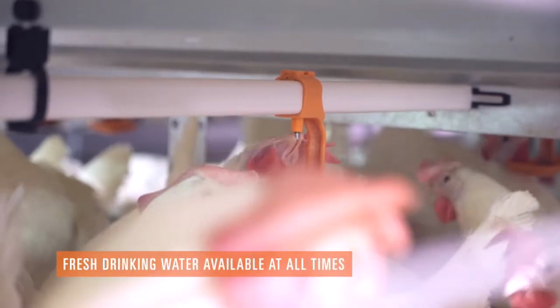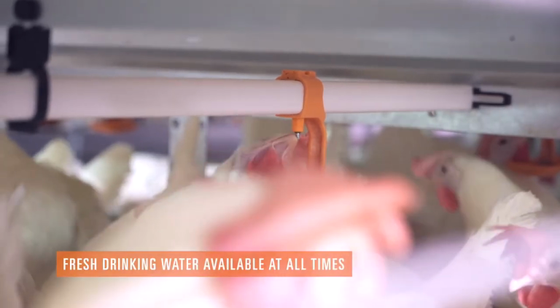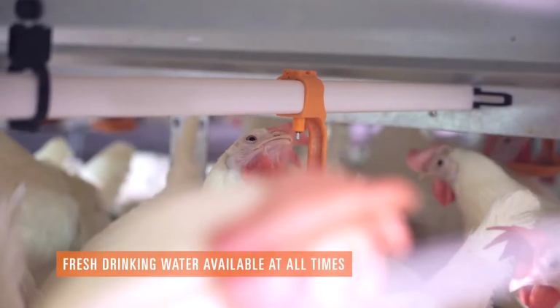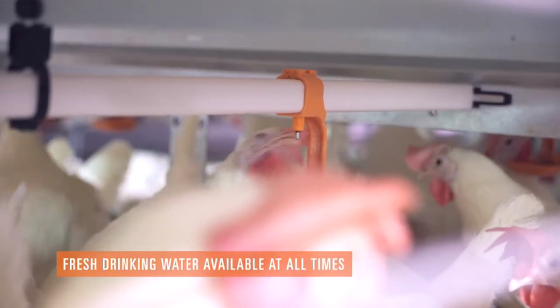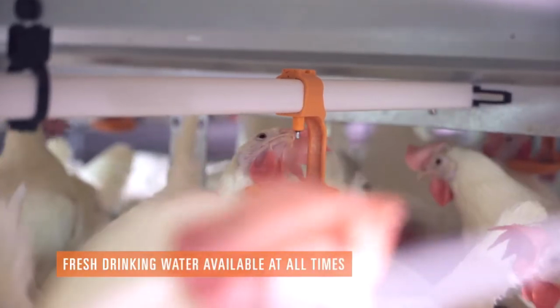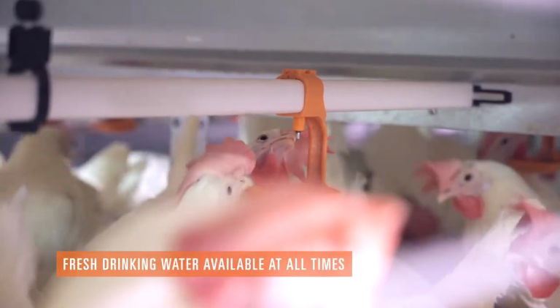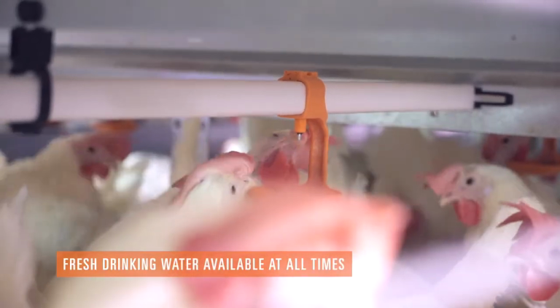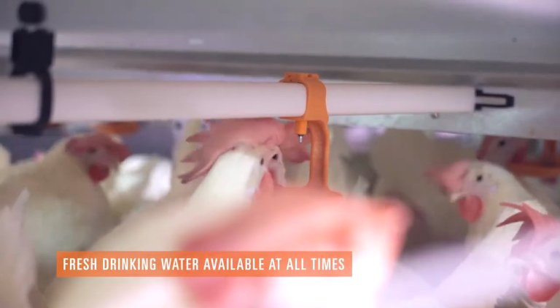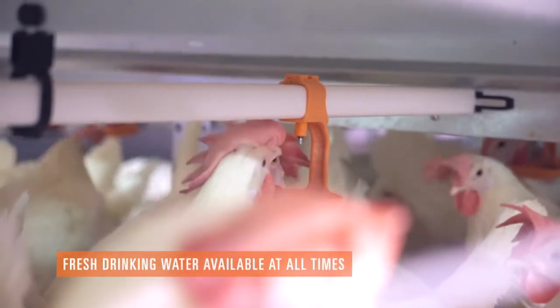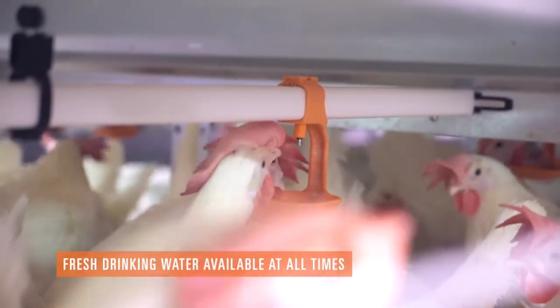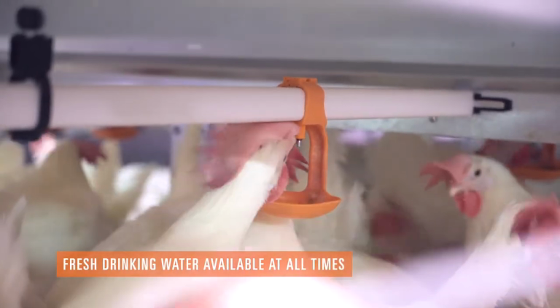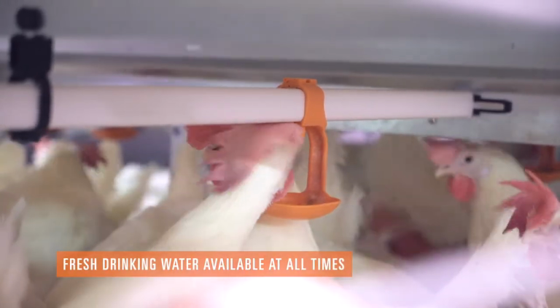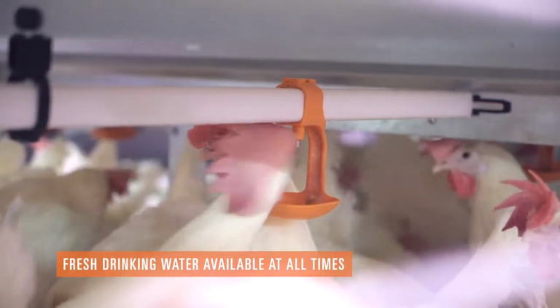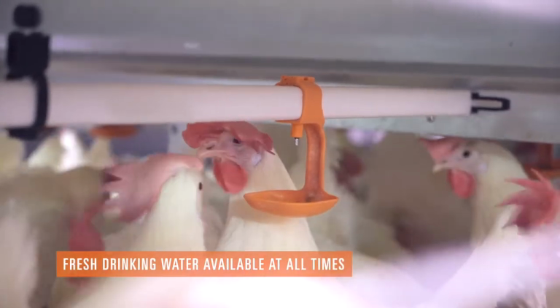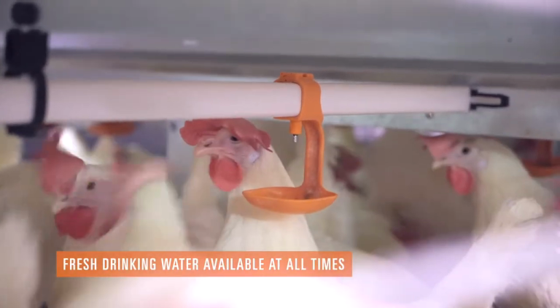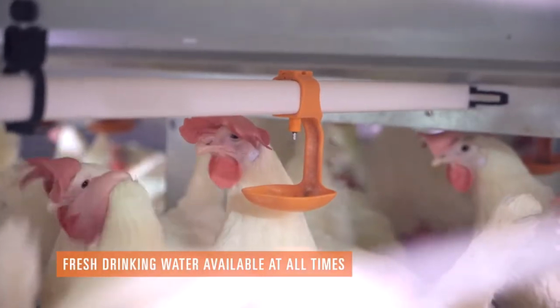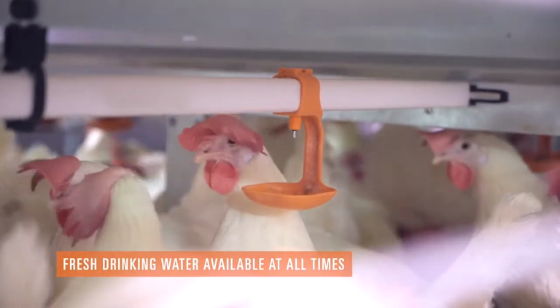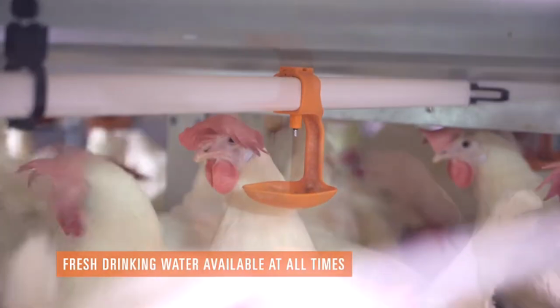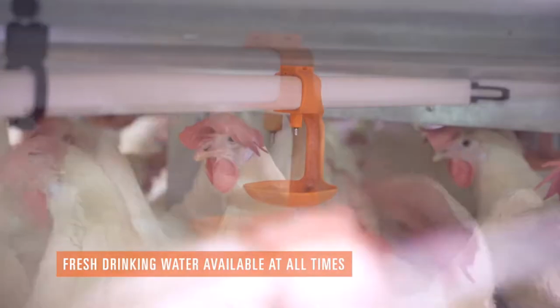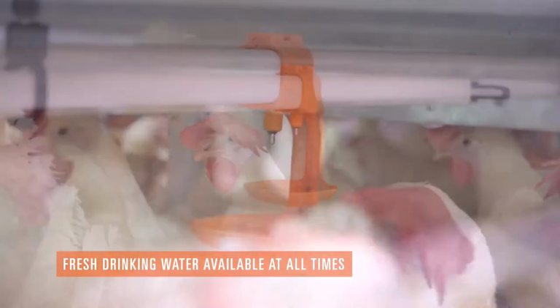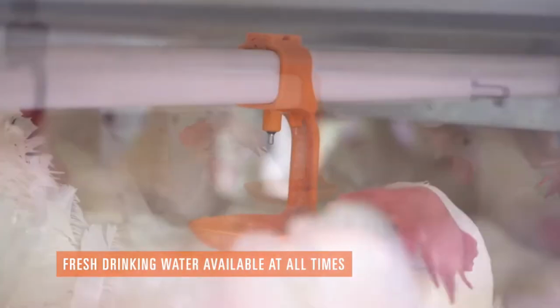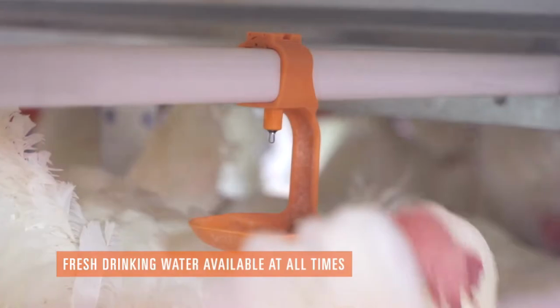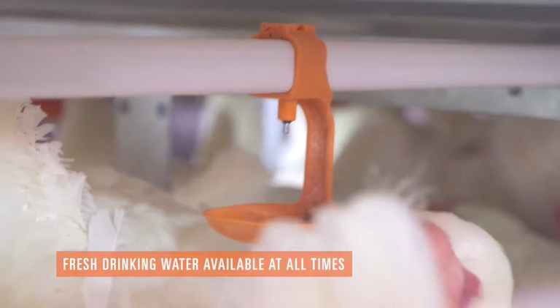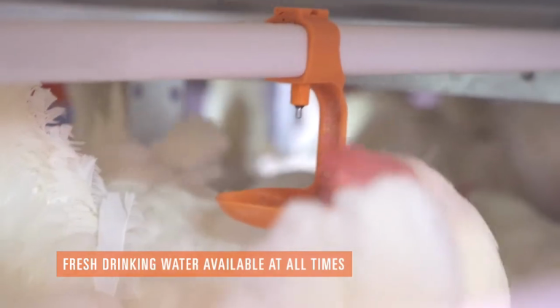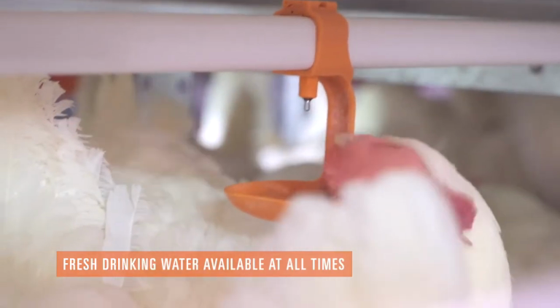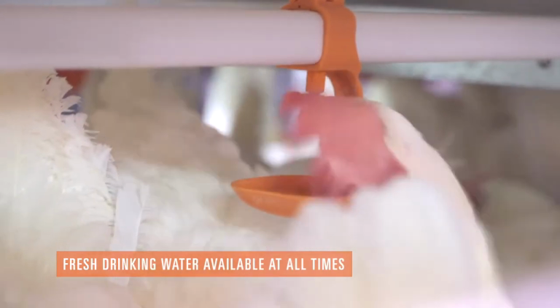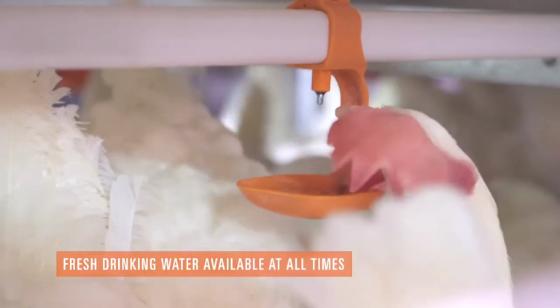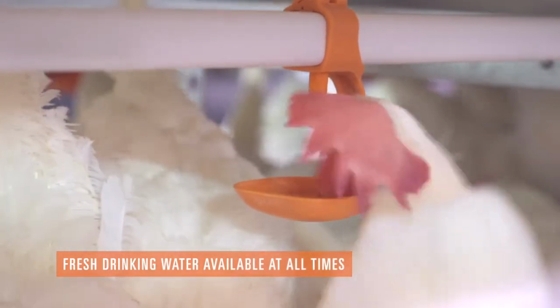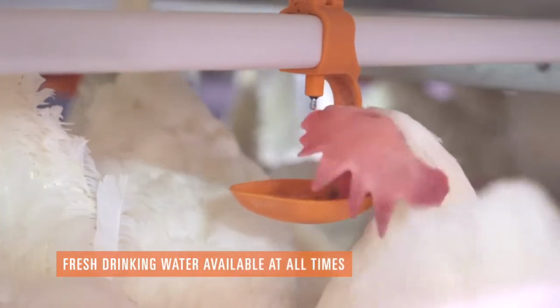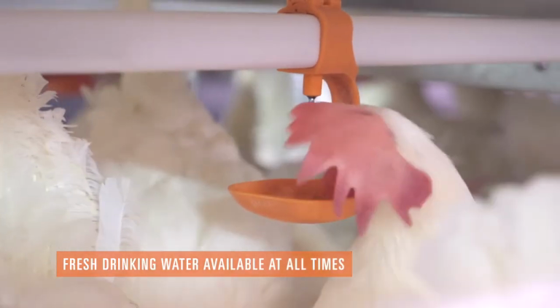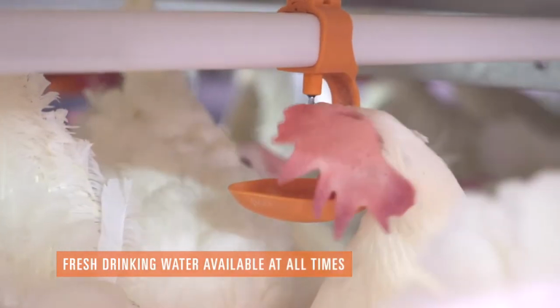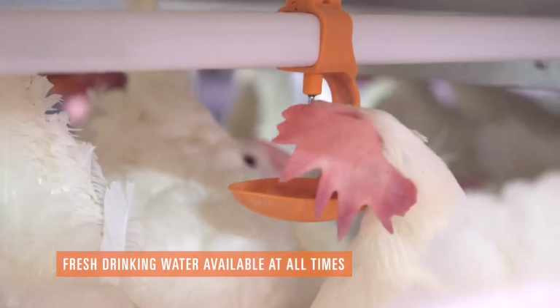The hens have easy access to a fresh supply of drinking water whenever they want it.